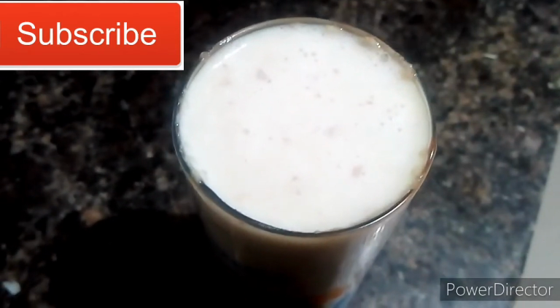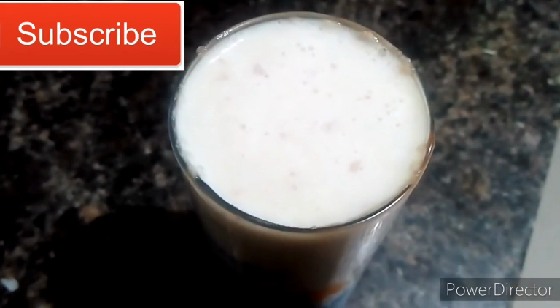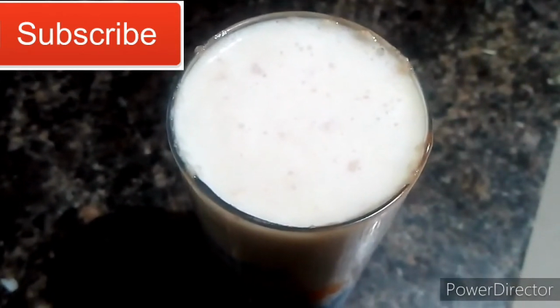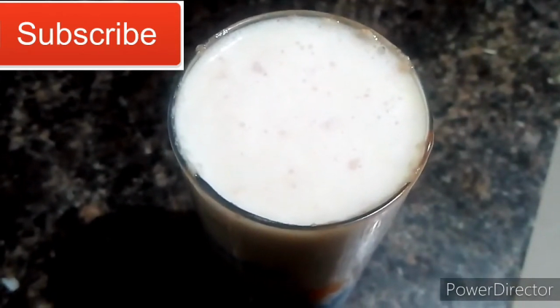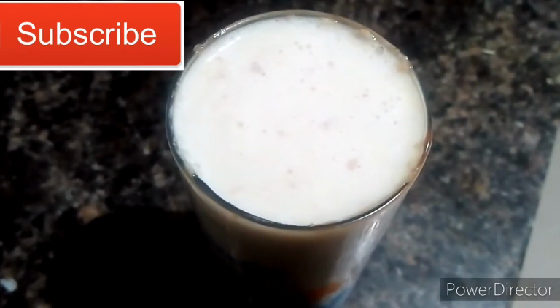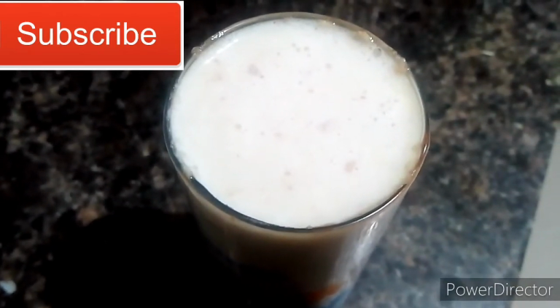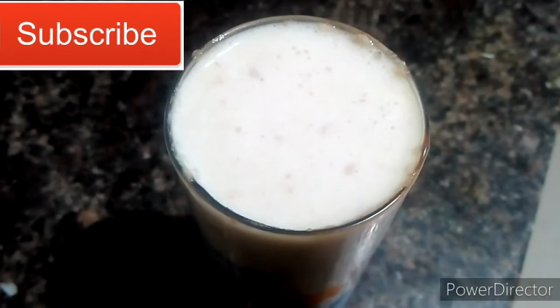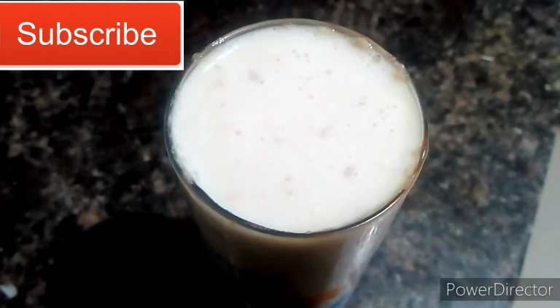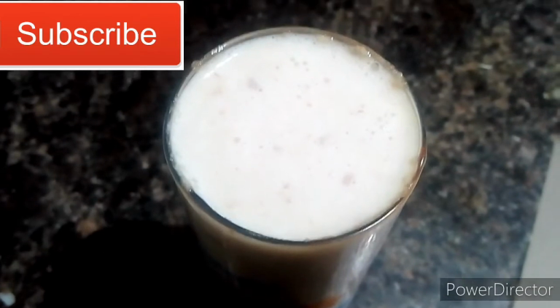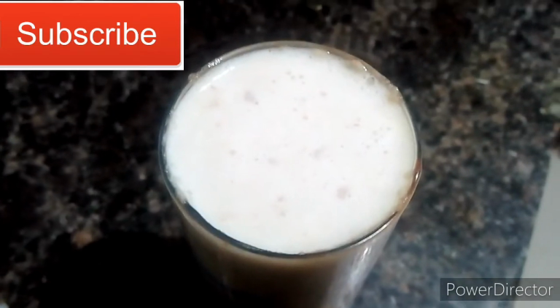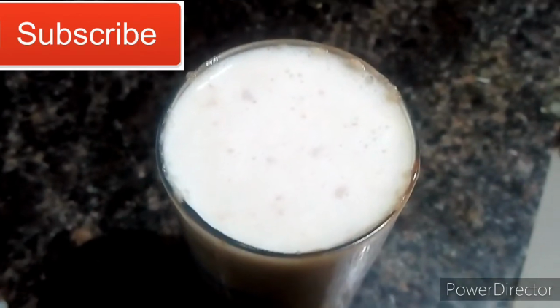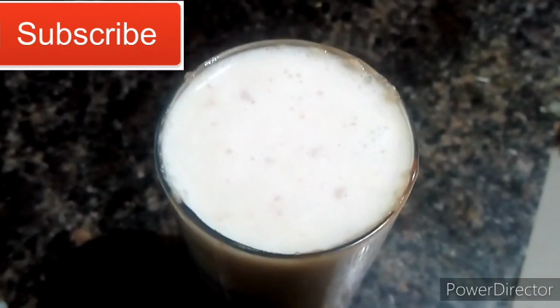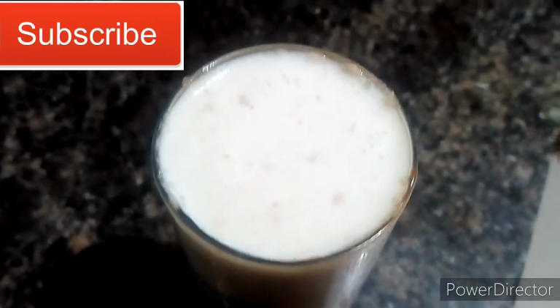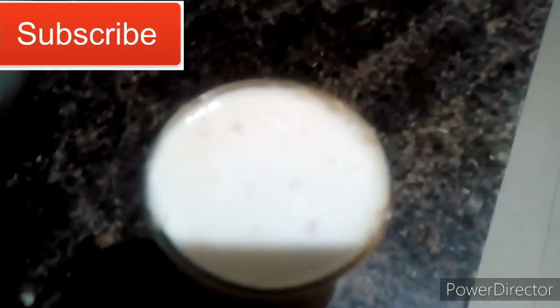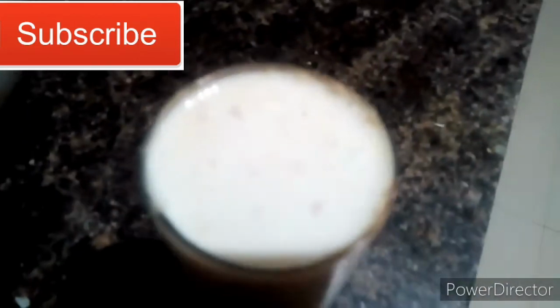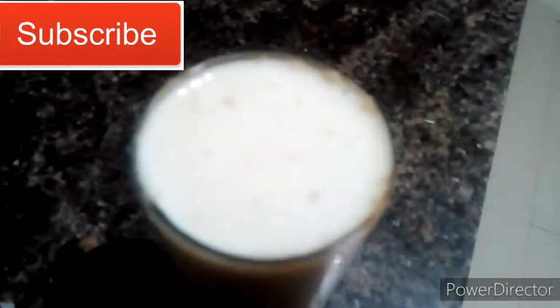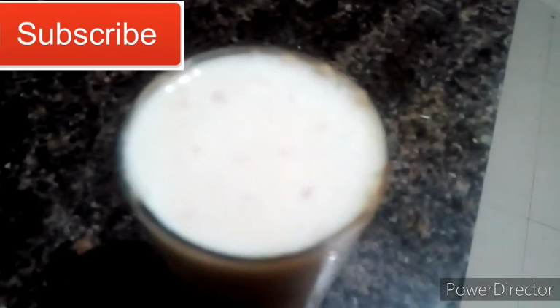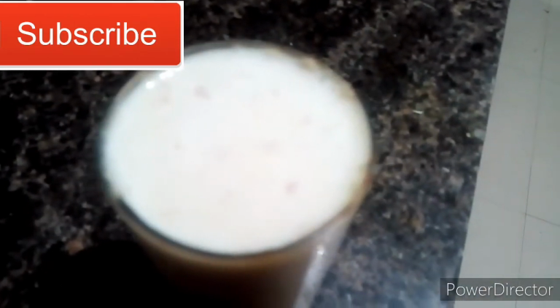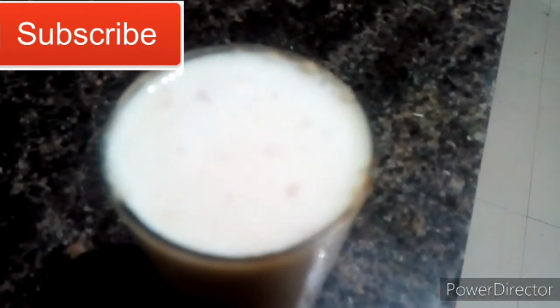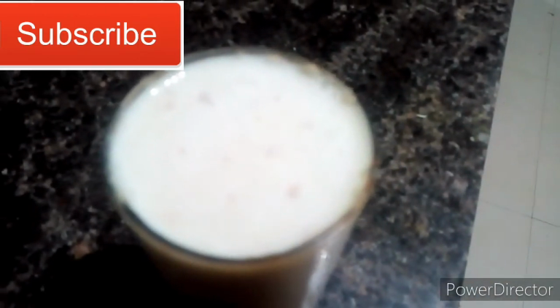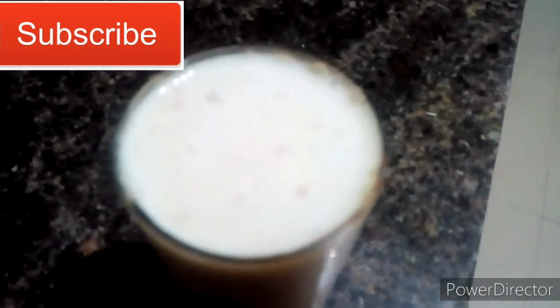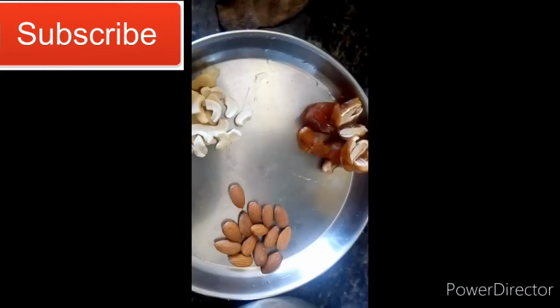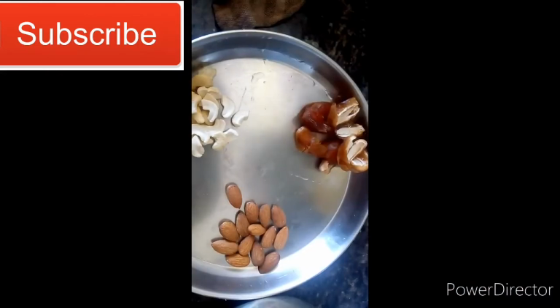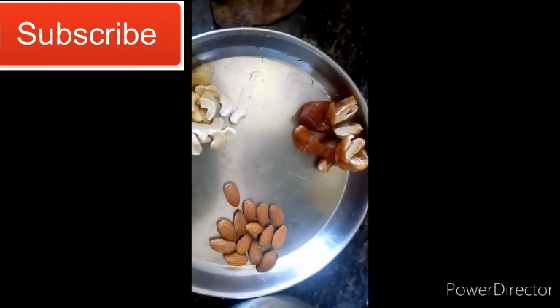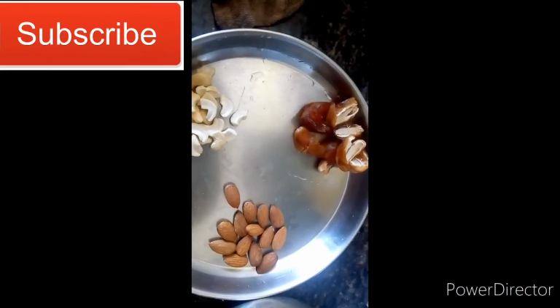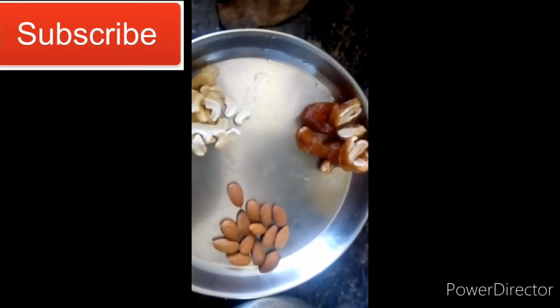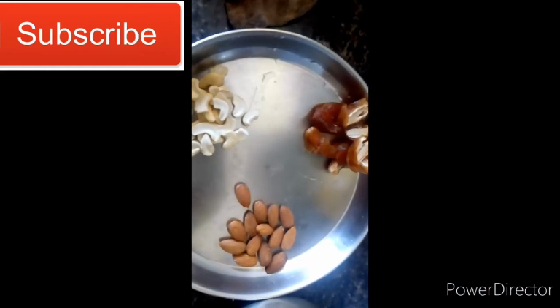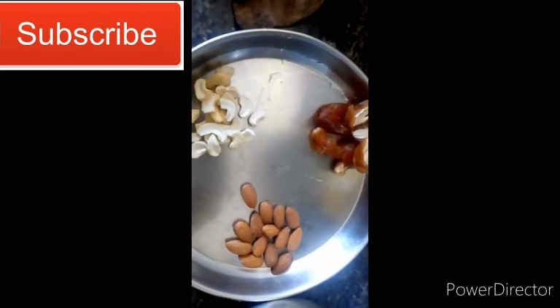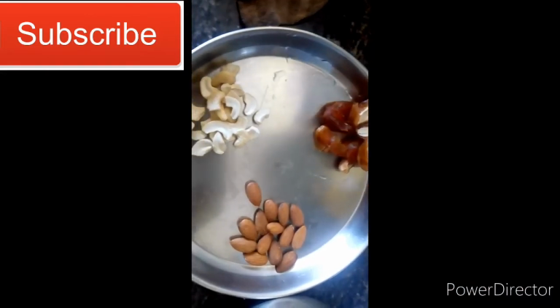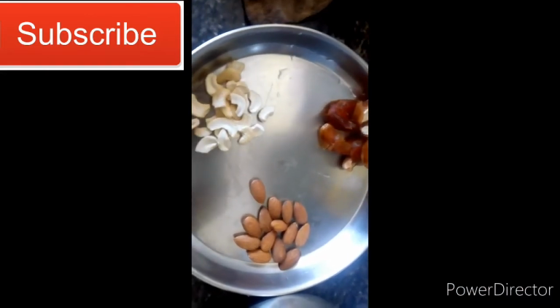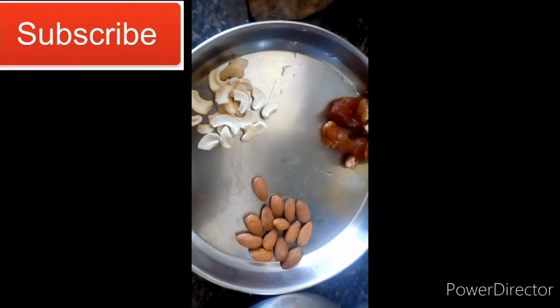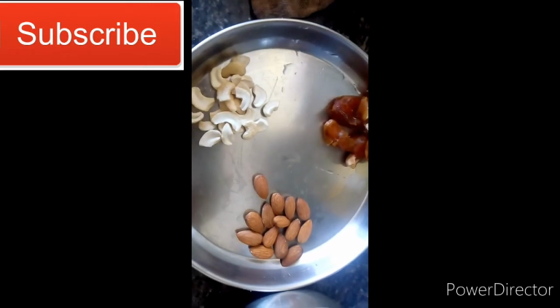So, how do we do it? I am going to talk about dry fruits and diet.